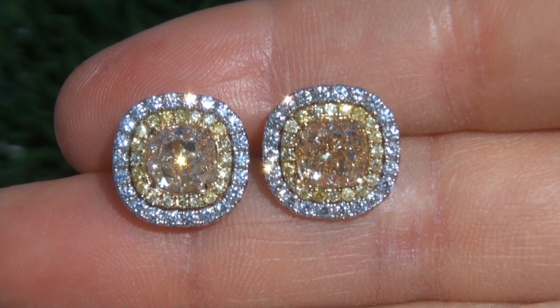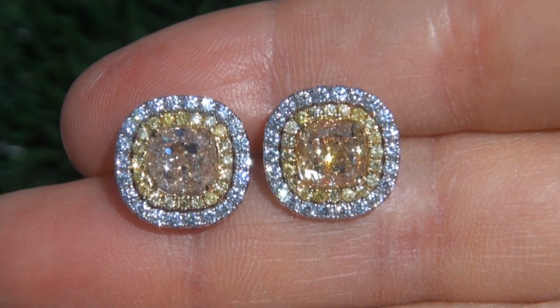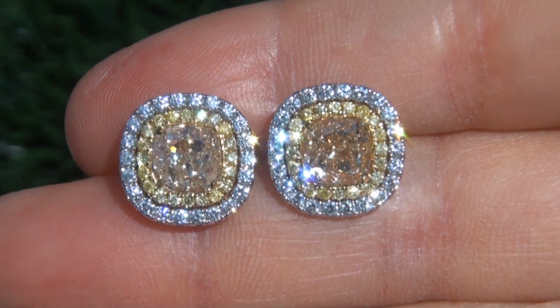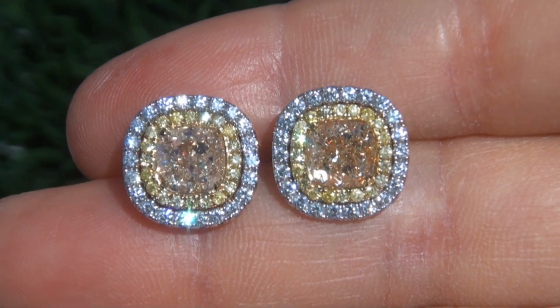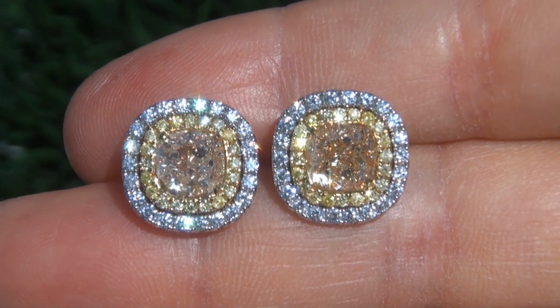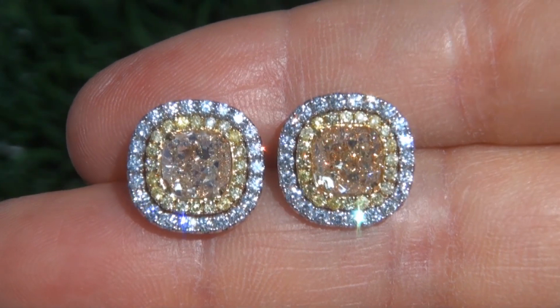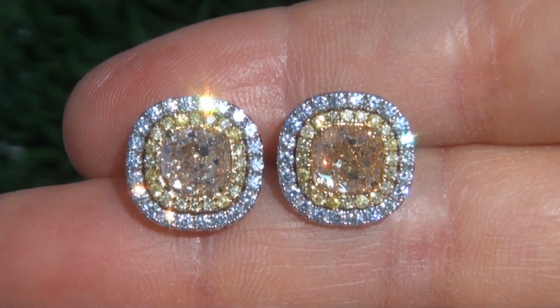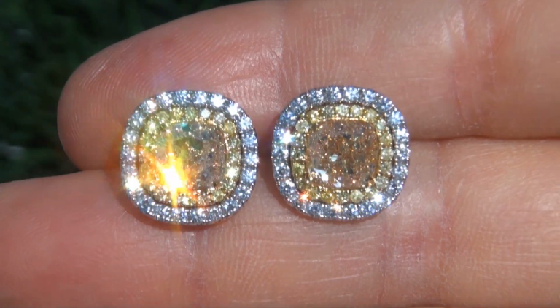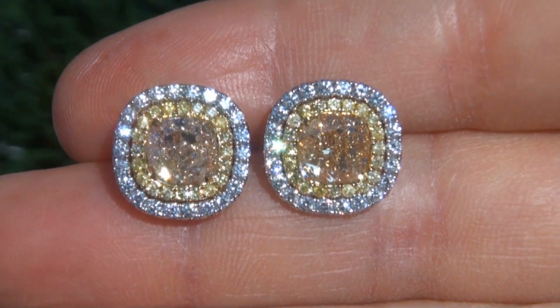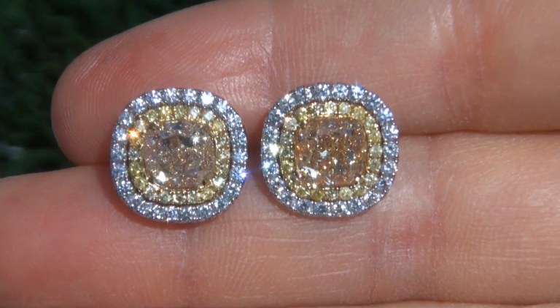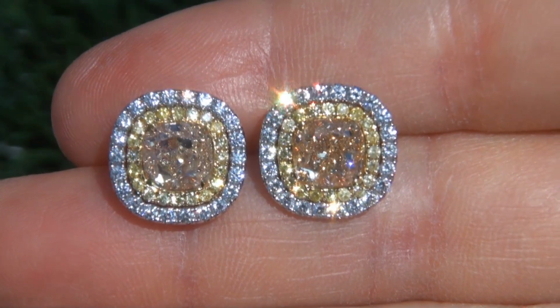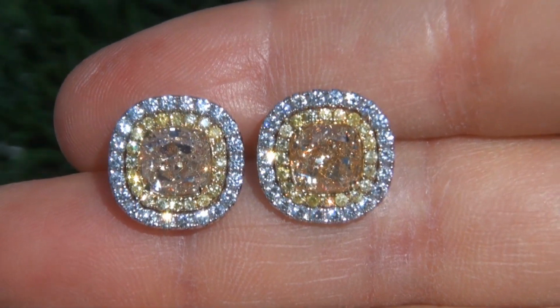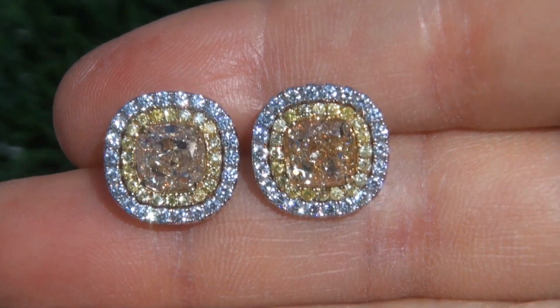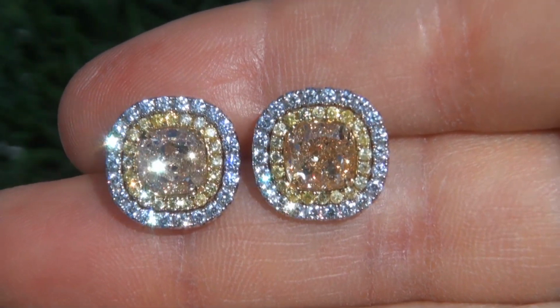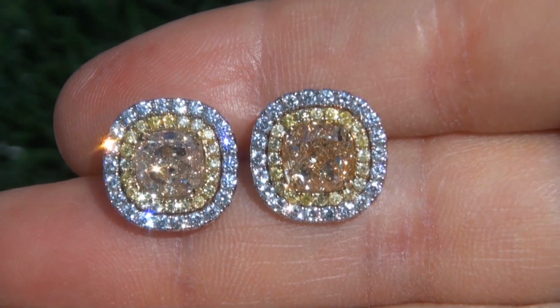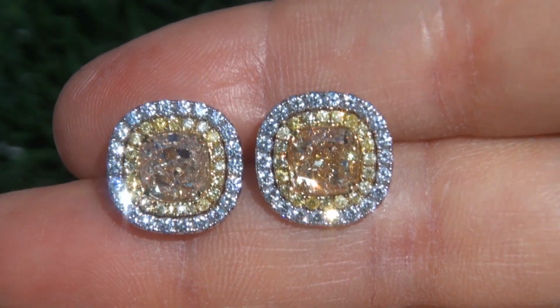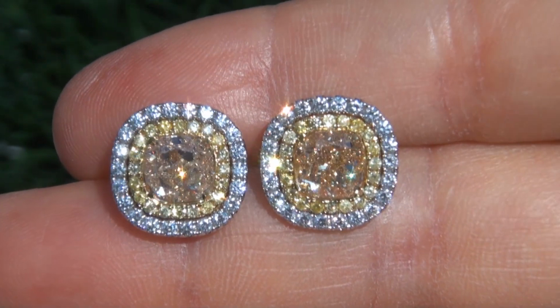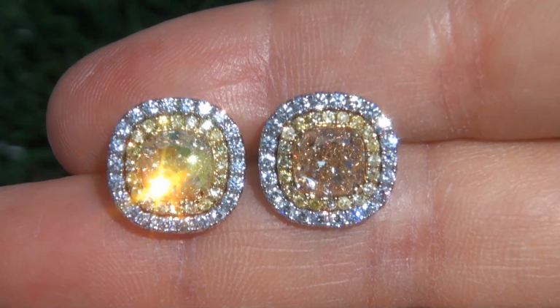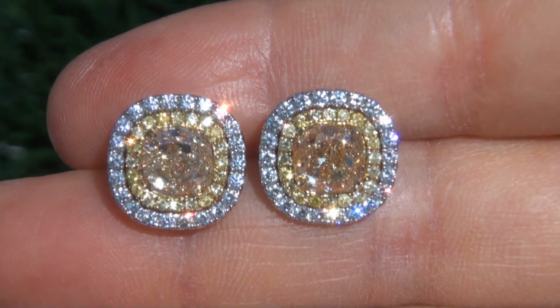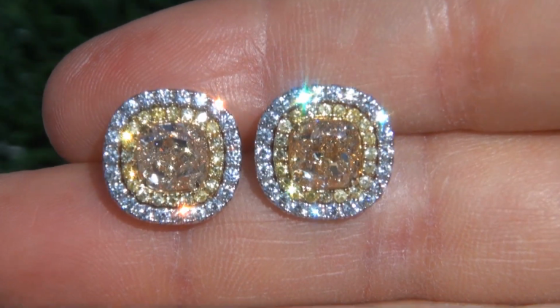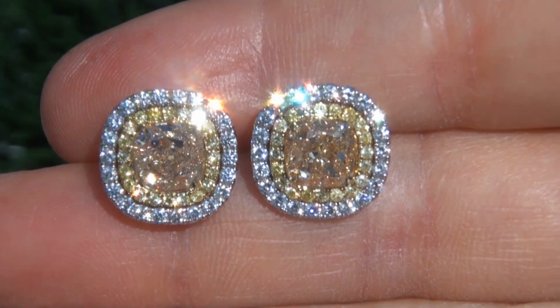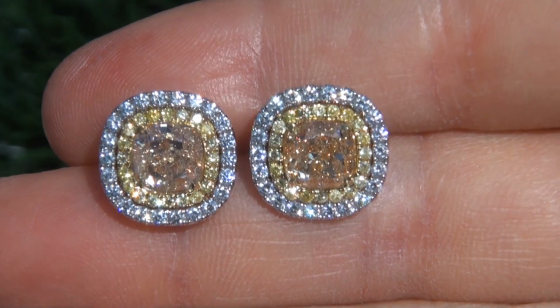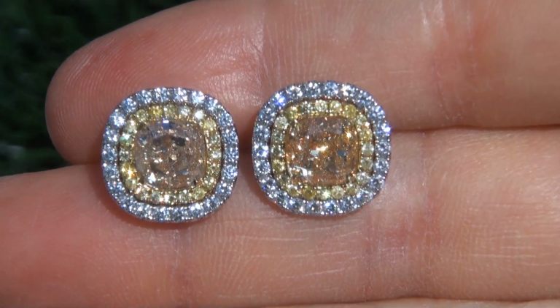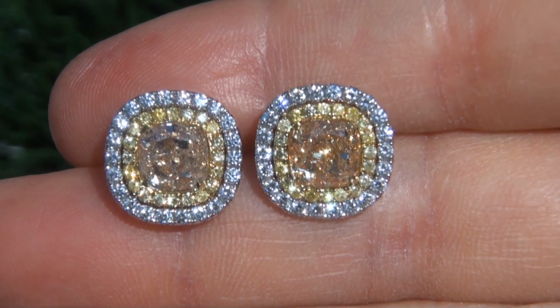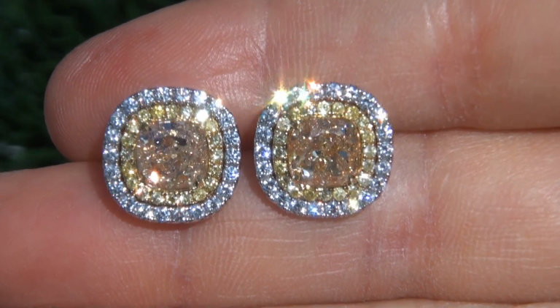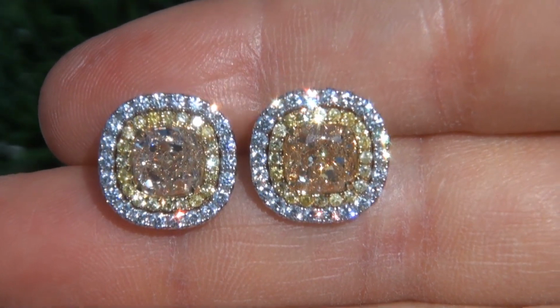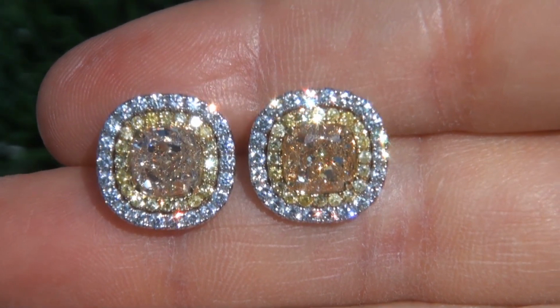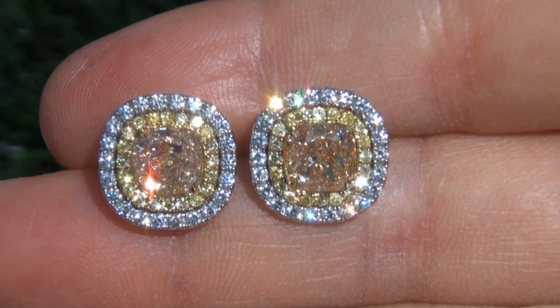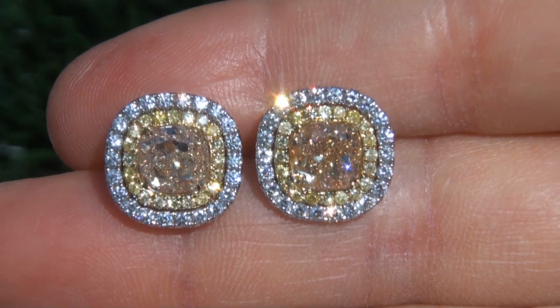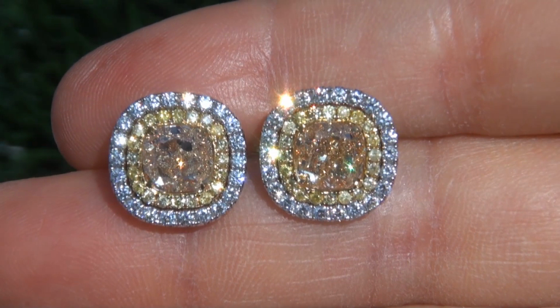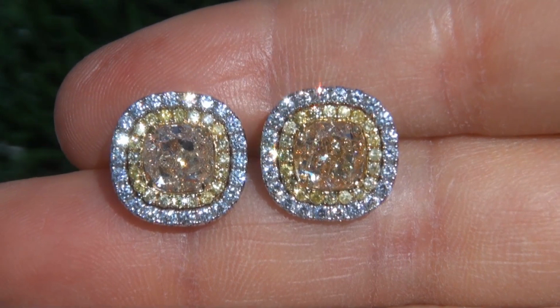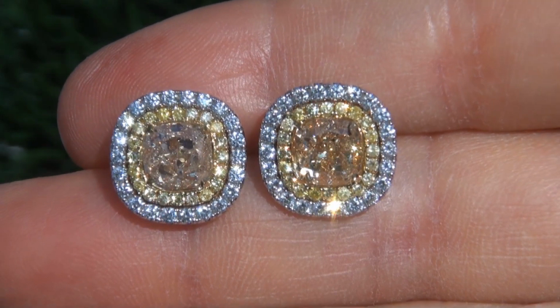Plus fancy intense yellow color, offering outstanding brilliance, flash, sparkle and fire, as you can clearly see here in the video.